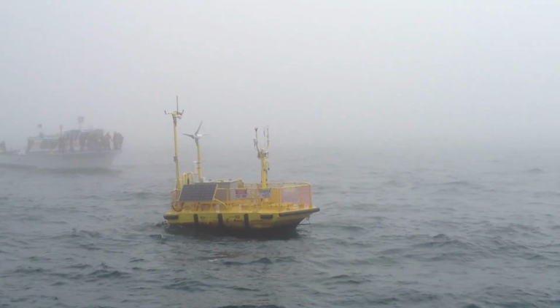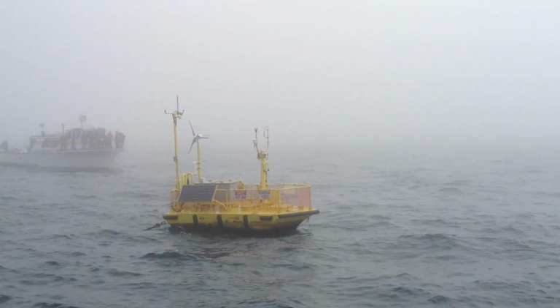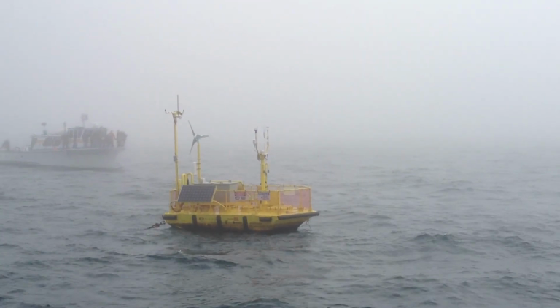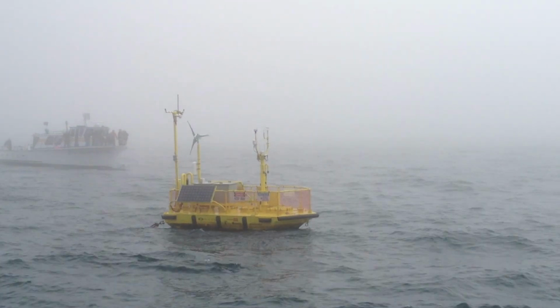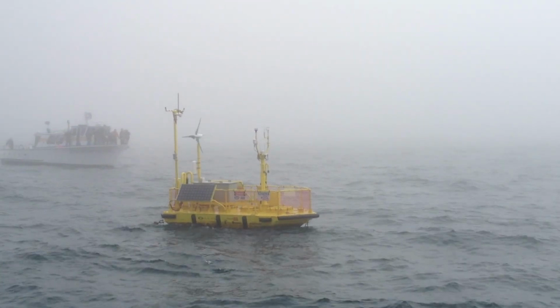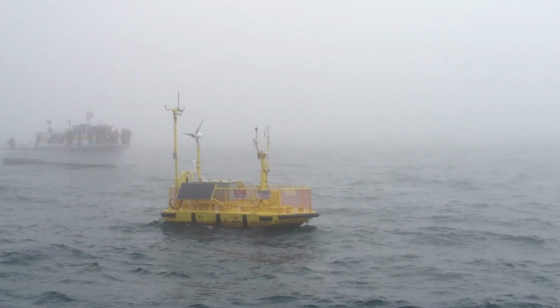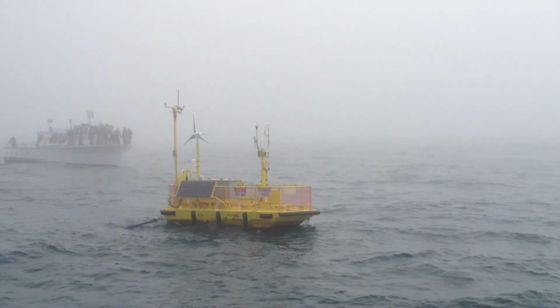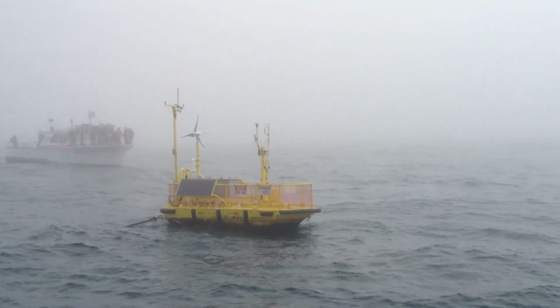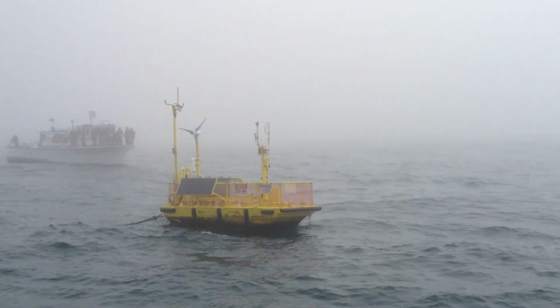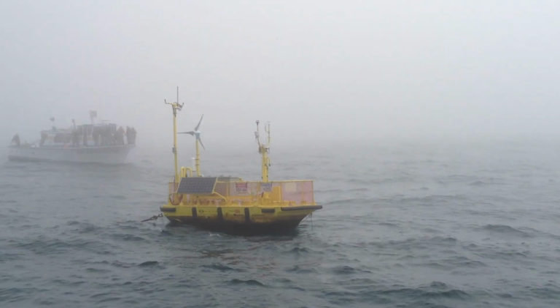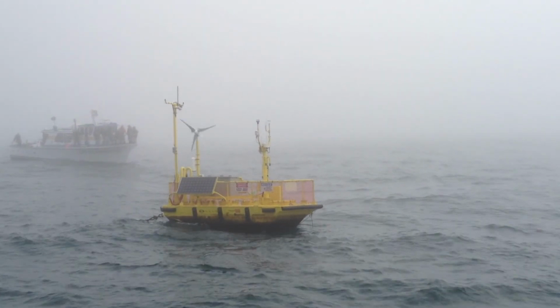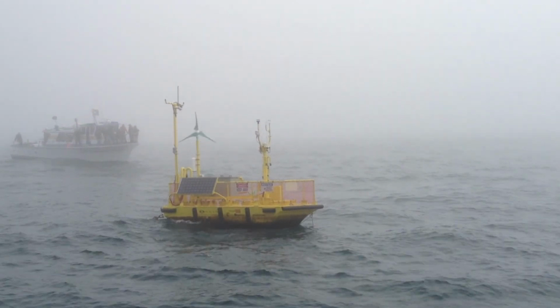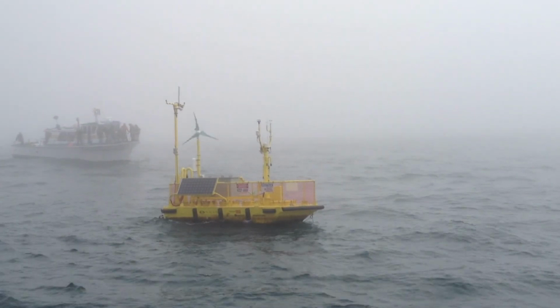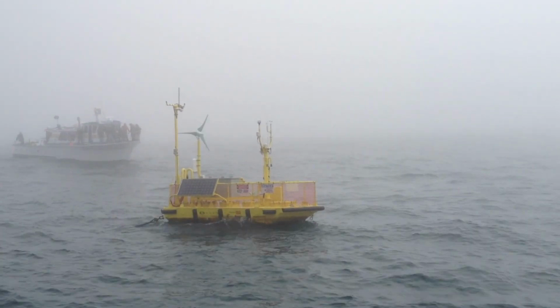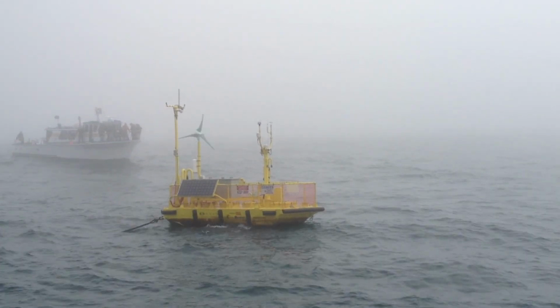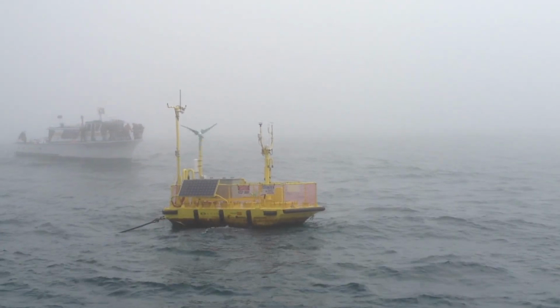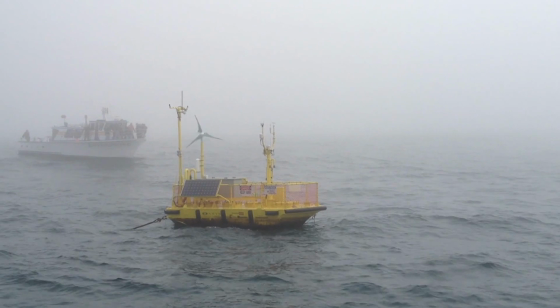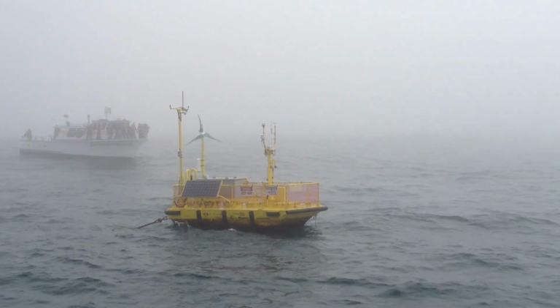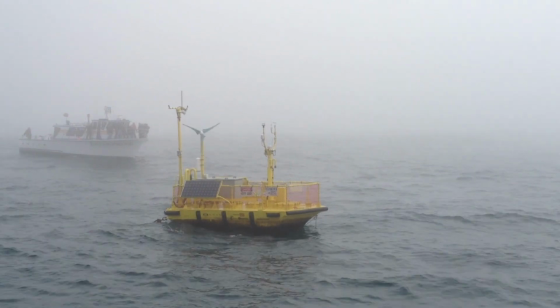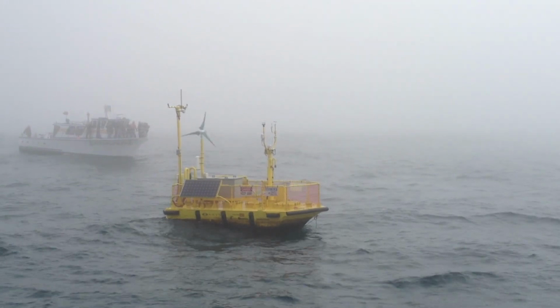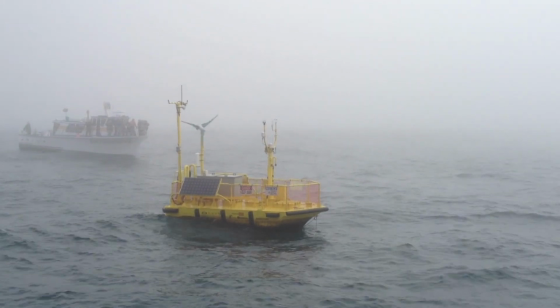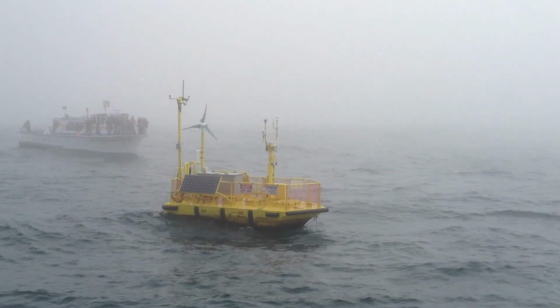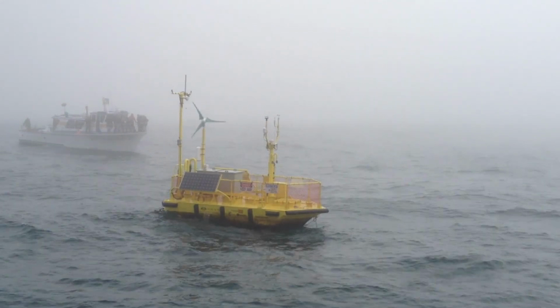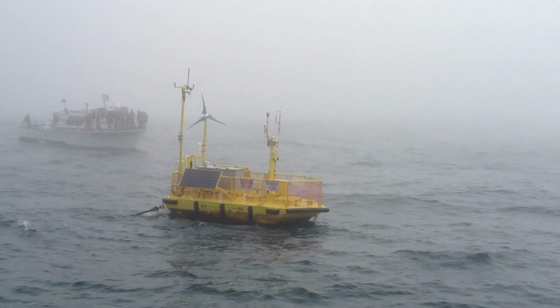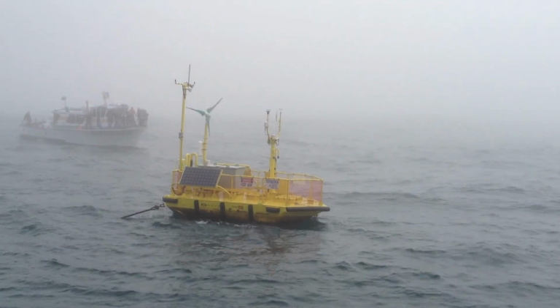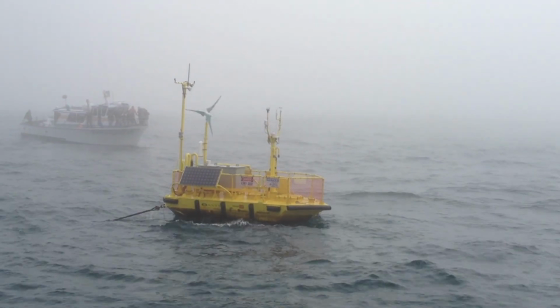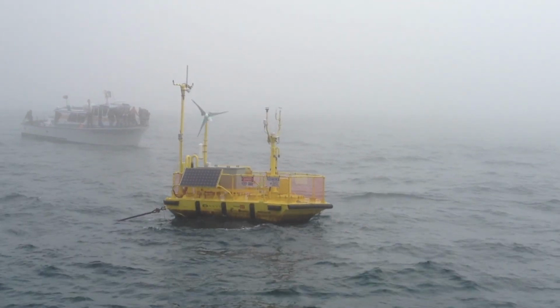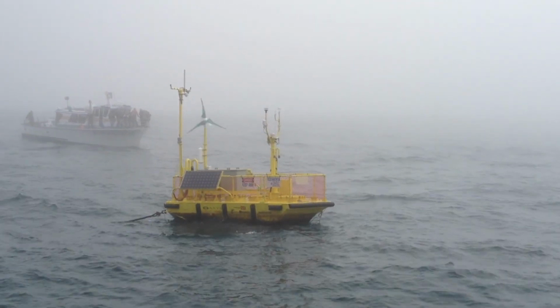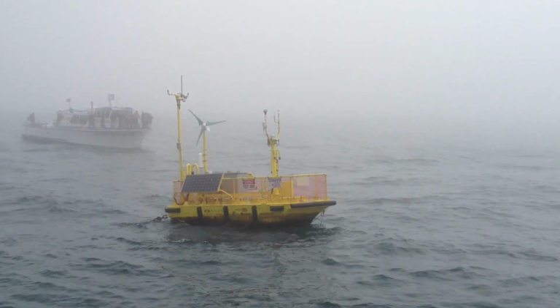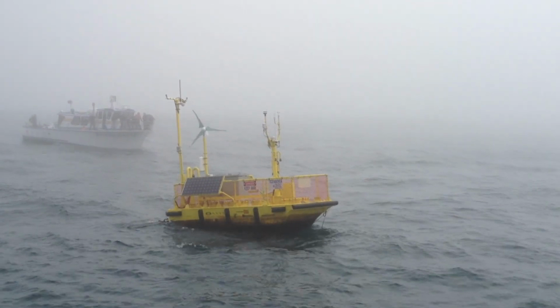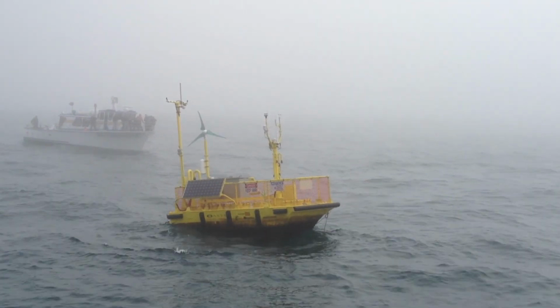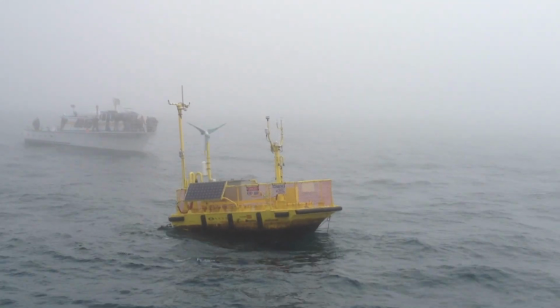What you're looking at here is the Ocean Sentinel. This is Oregon State University's Ocean Test Tooling.